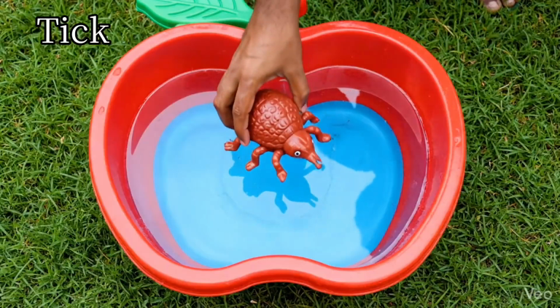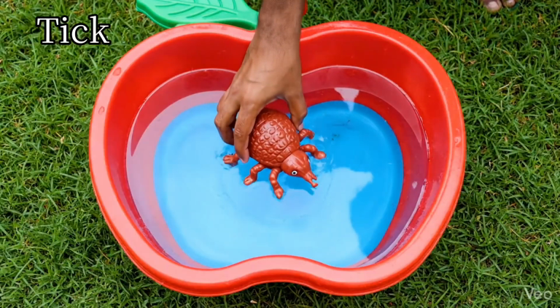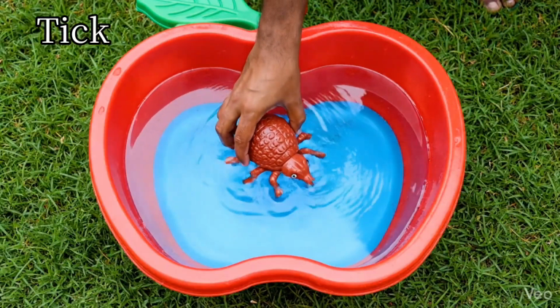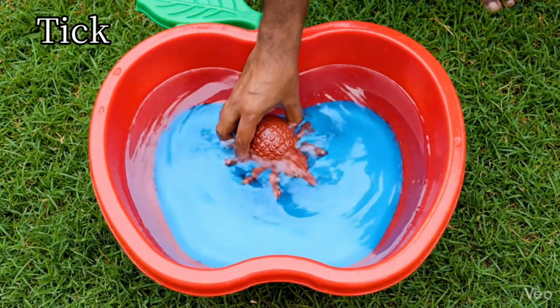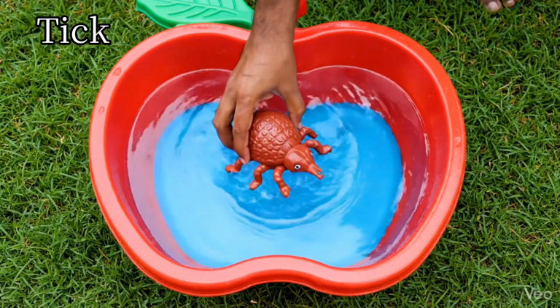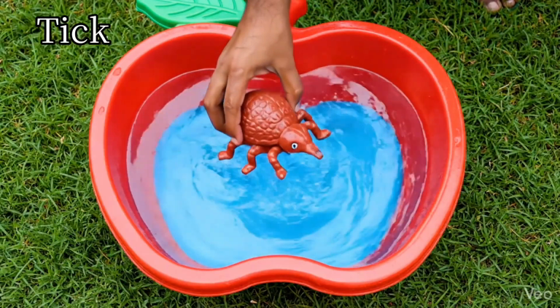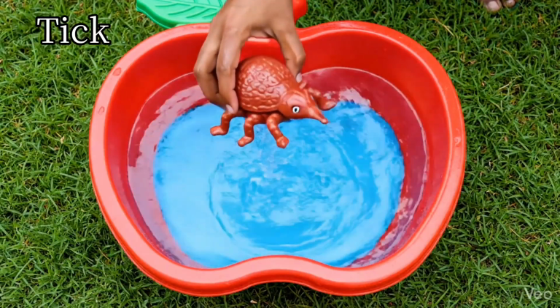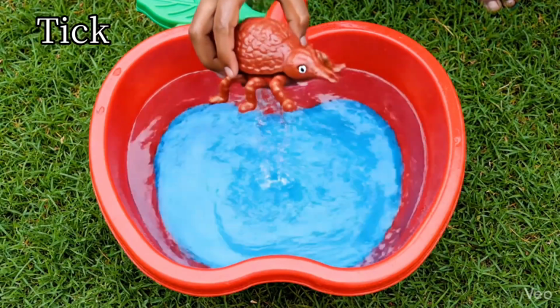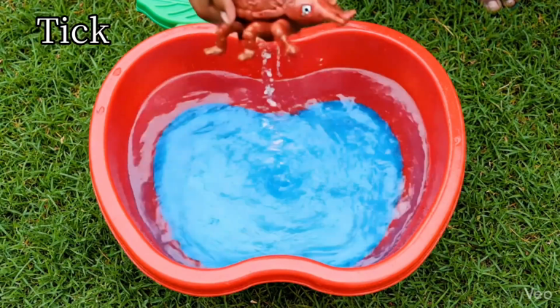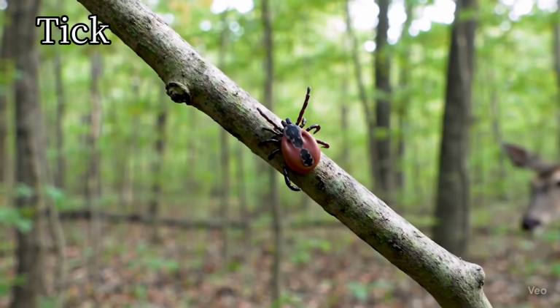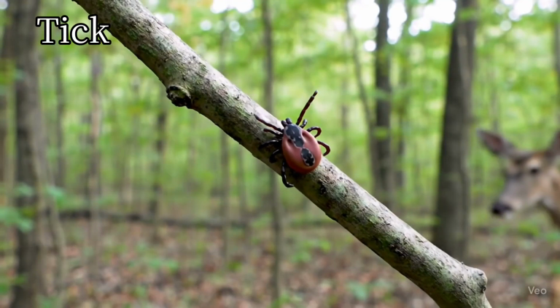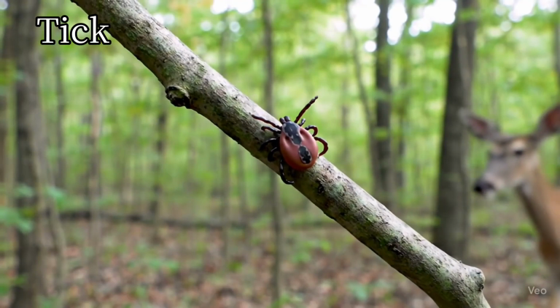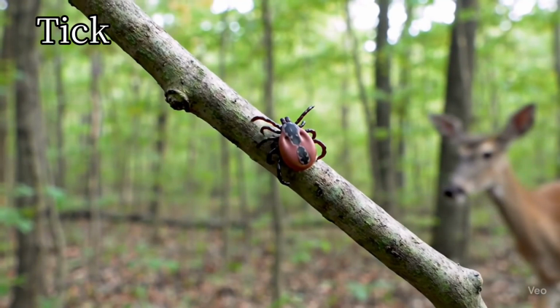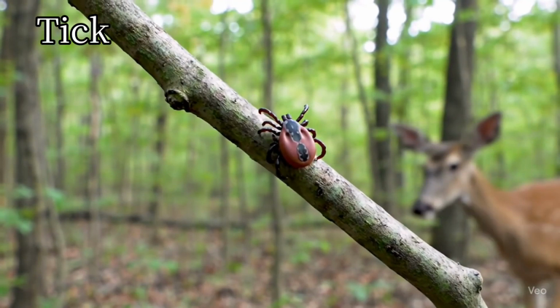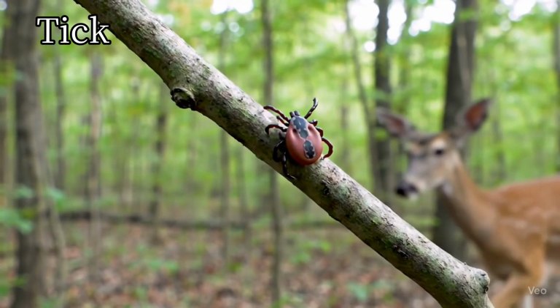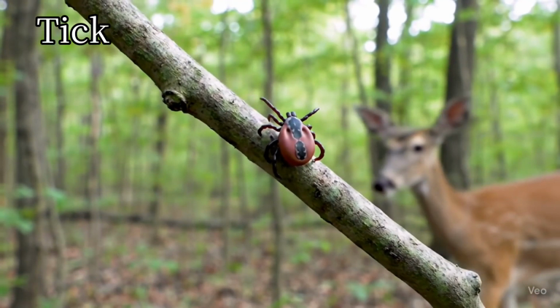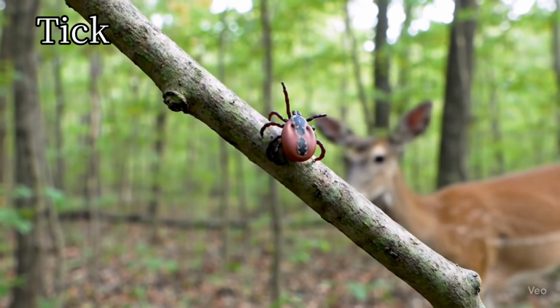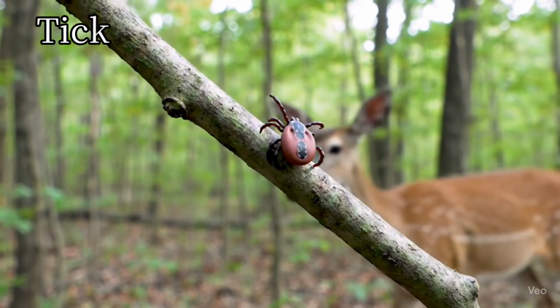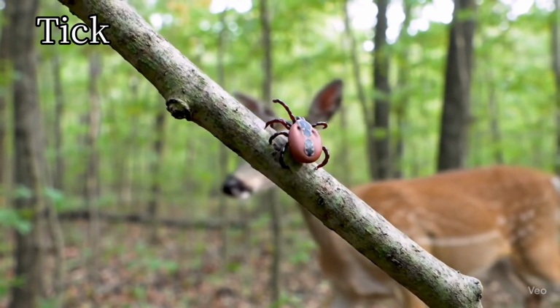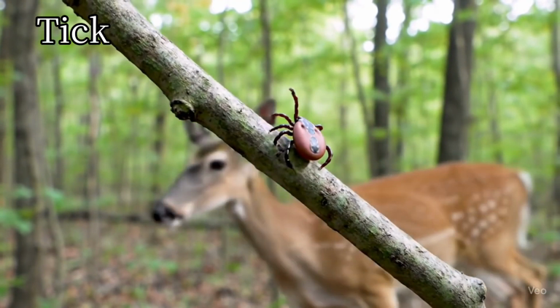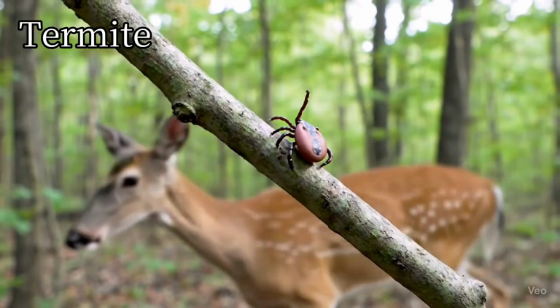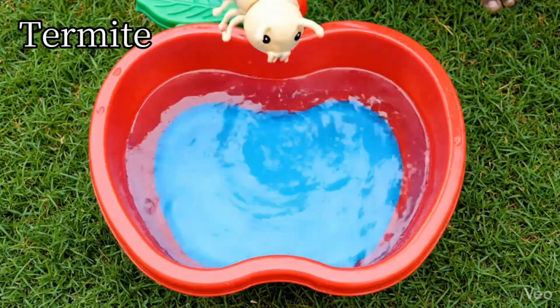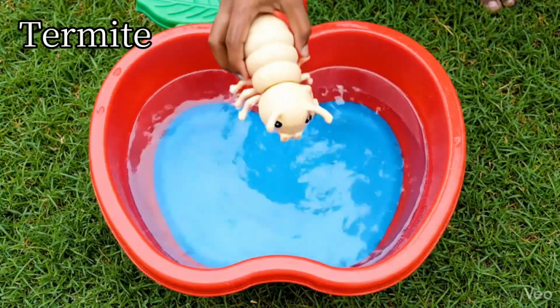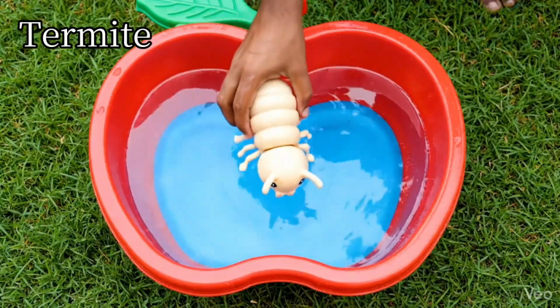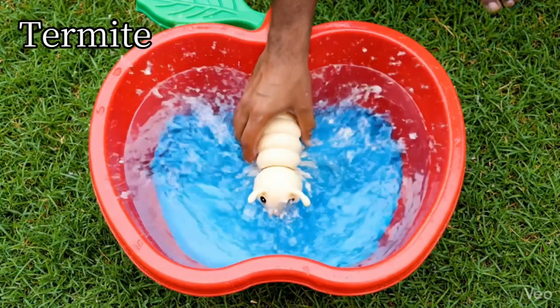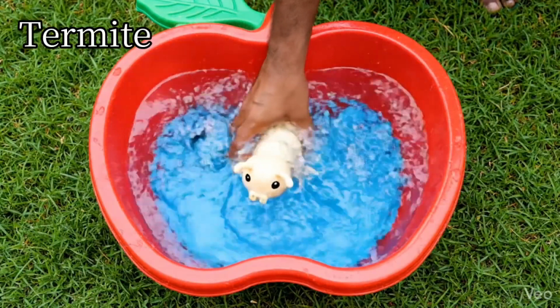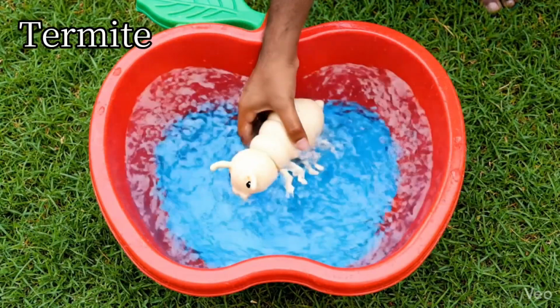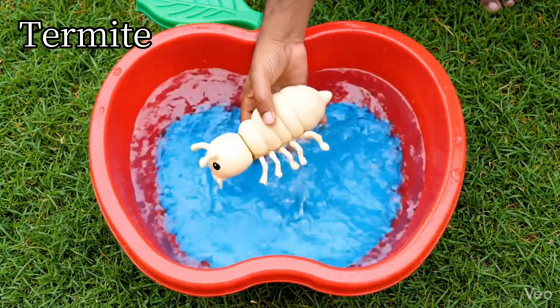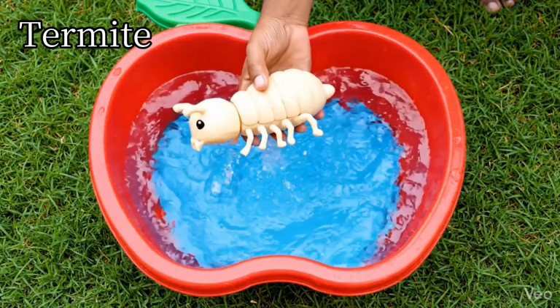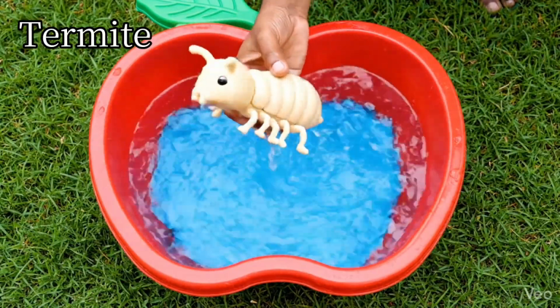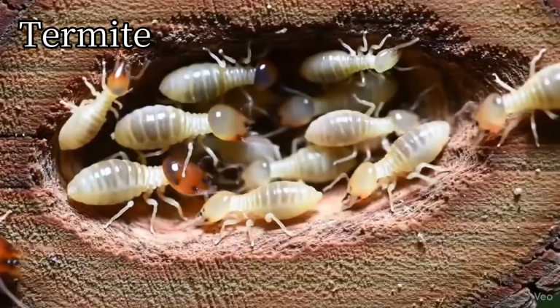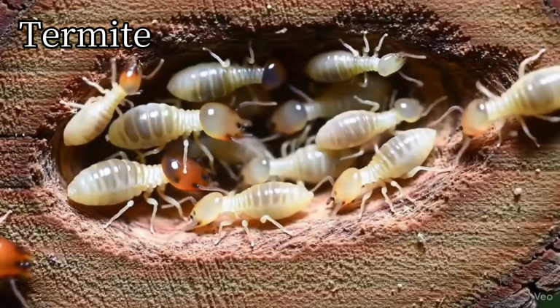Ticks. Ticks are very small insects. Termite. Termites eat wood.